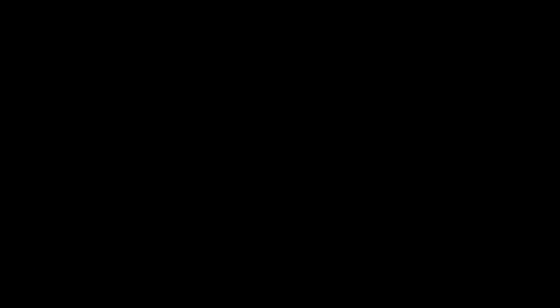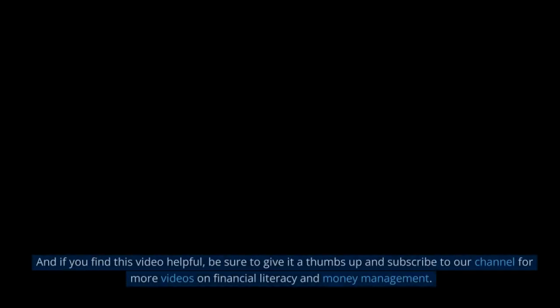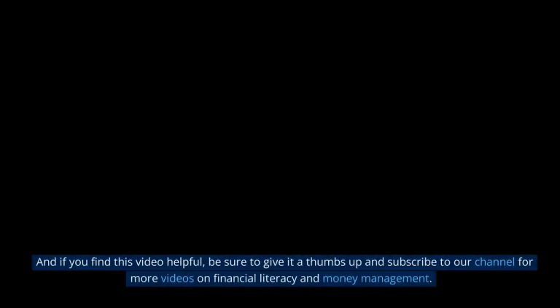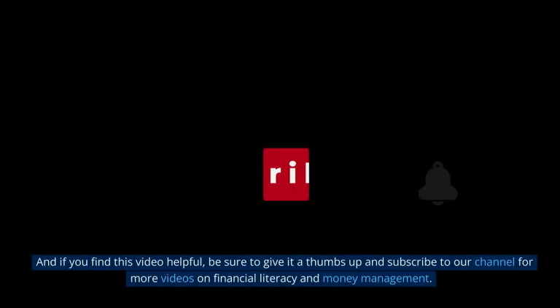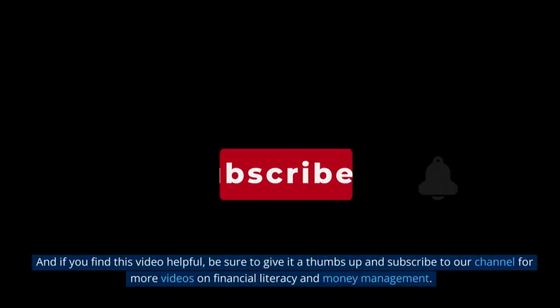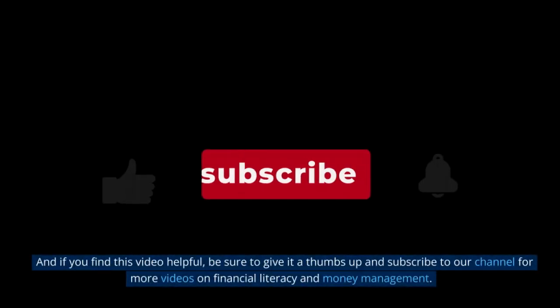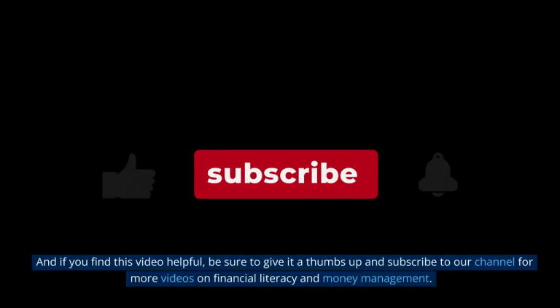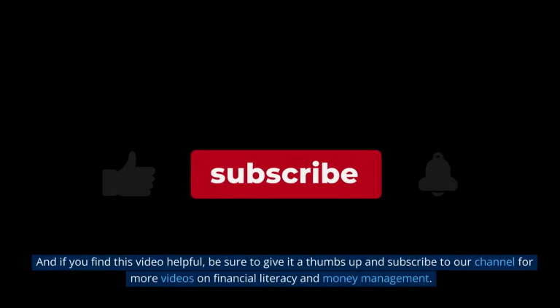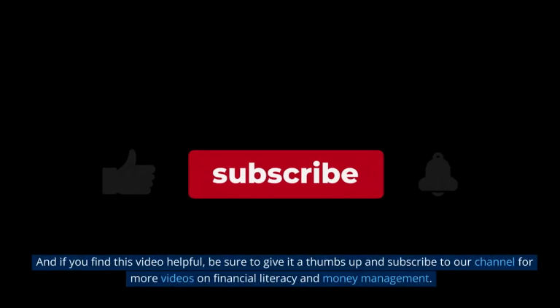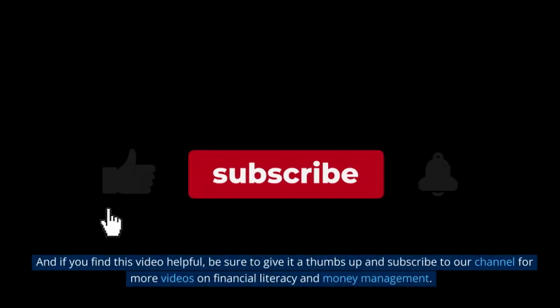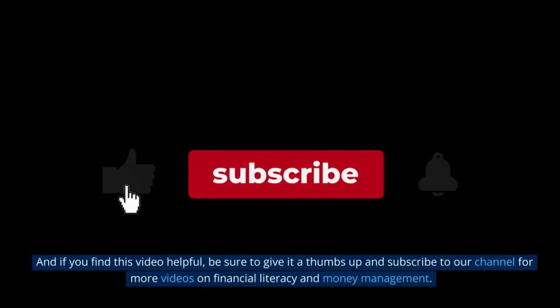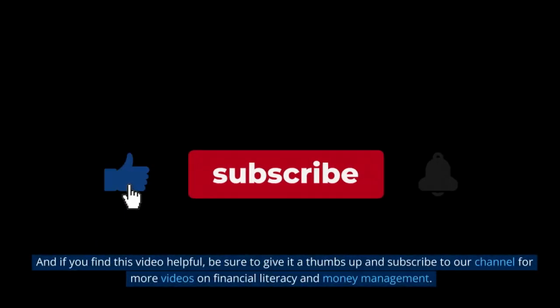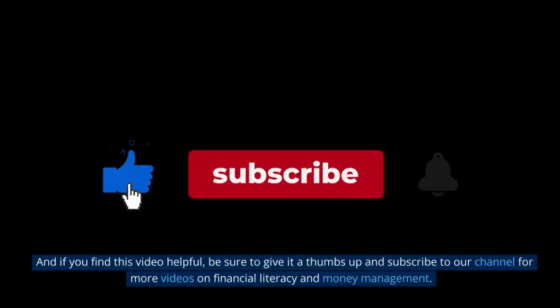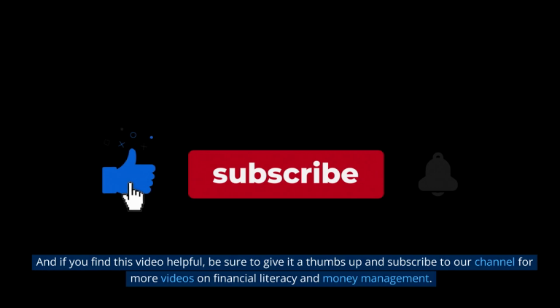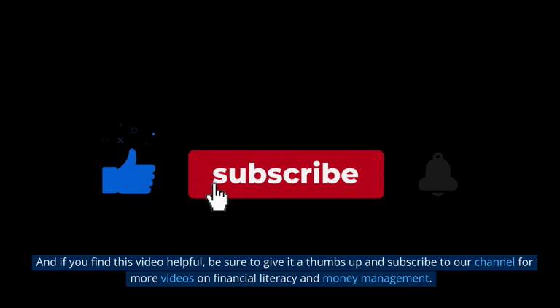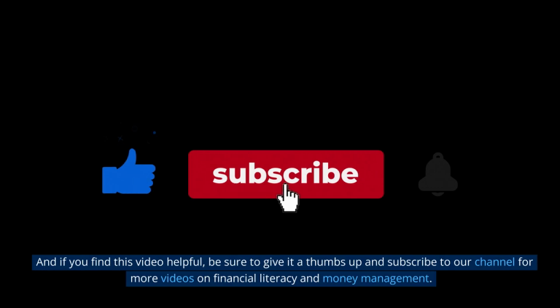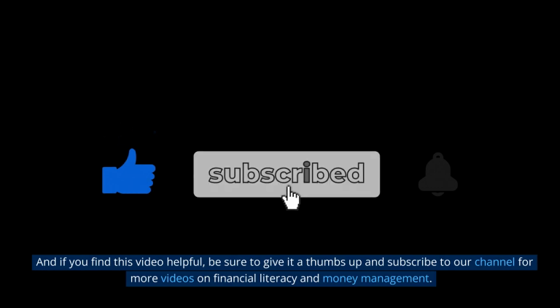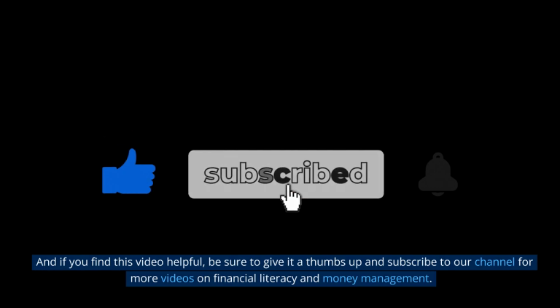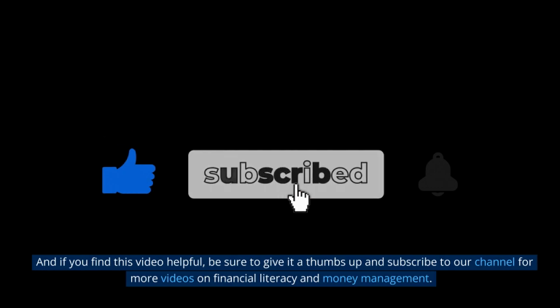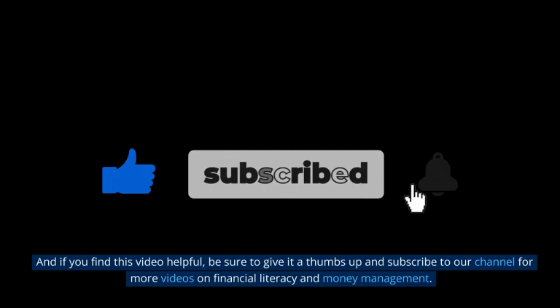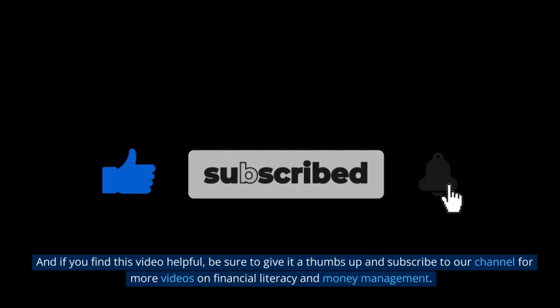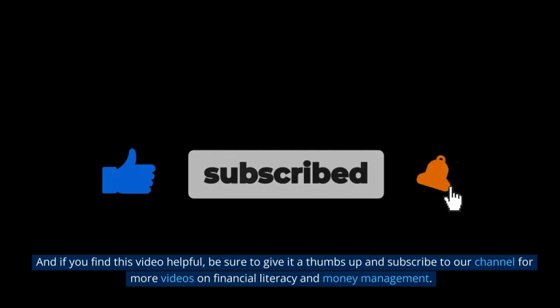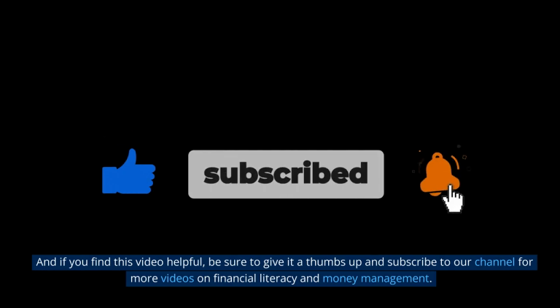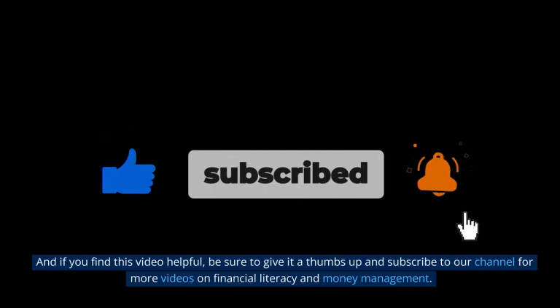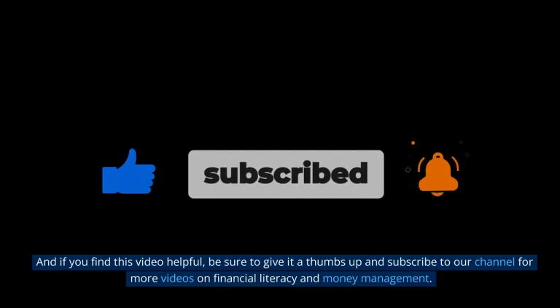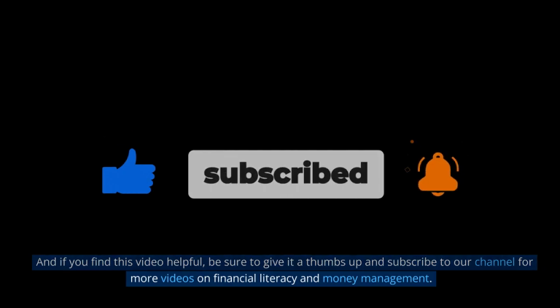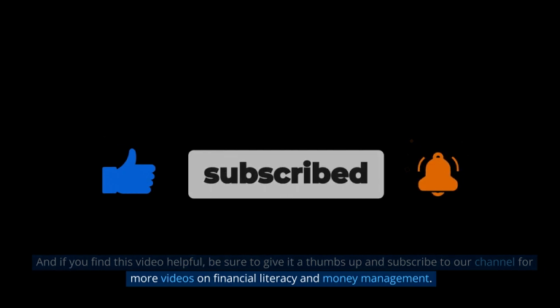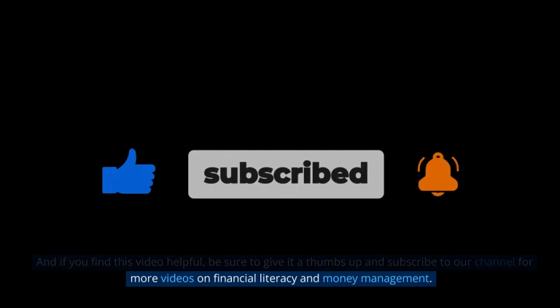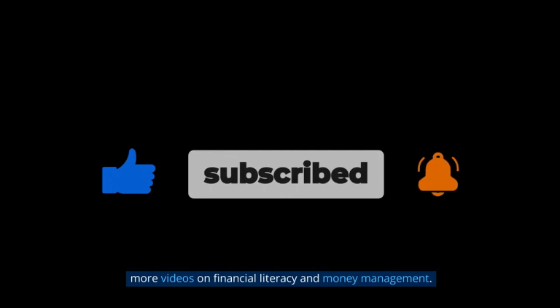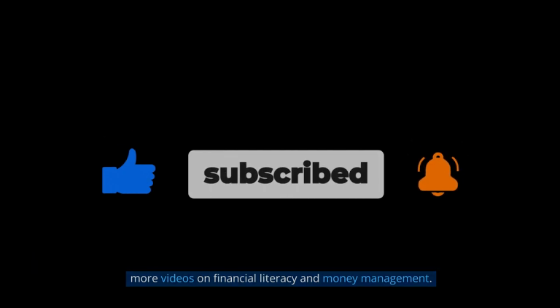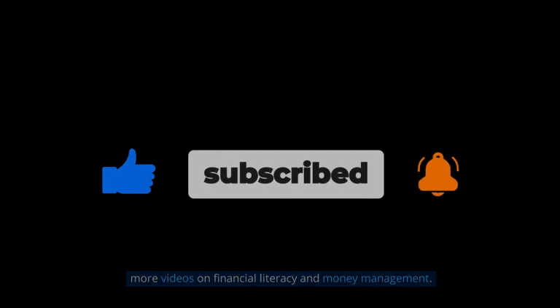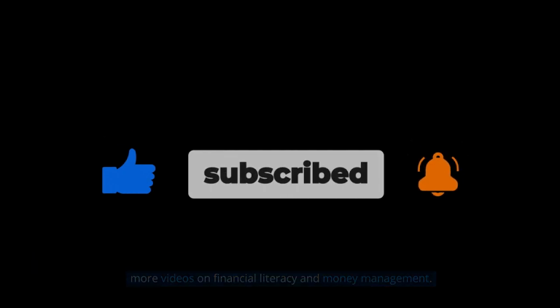And if you find this video helpful, be sure to give it a thumbs up and subscribe to our channel for more videos on financial literacy and money management.